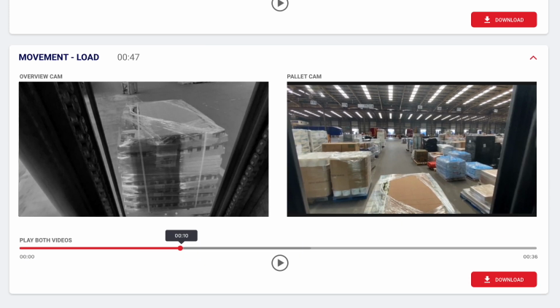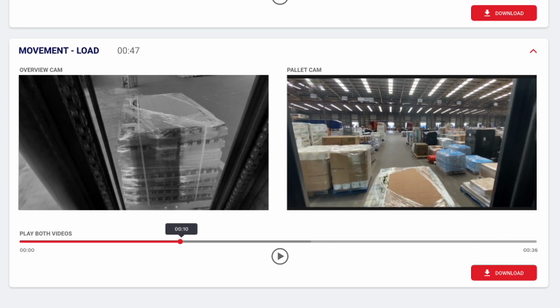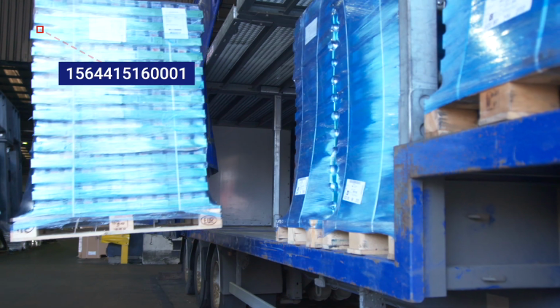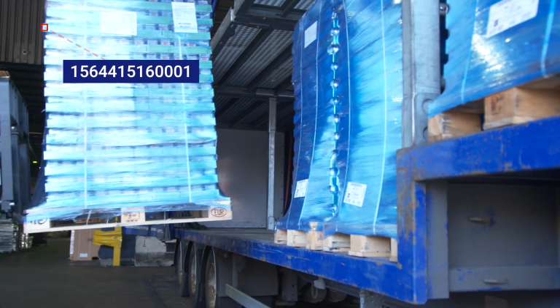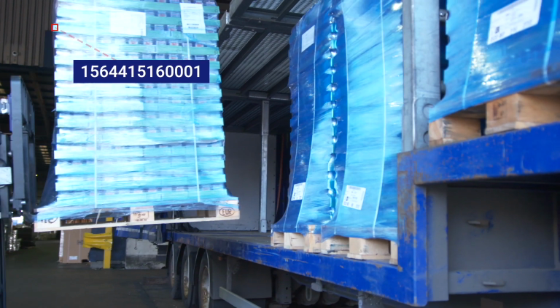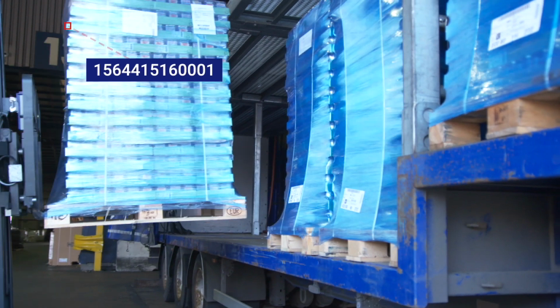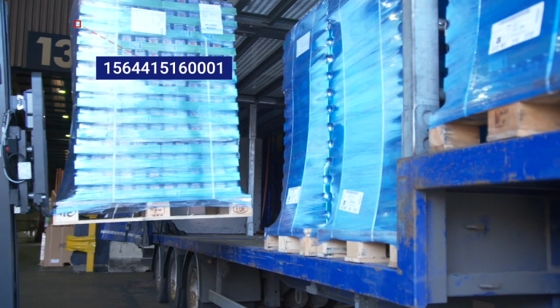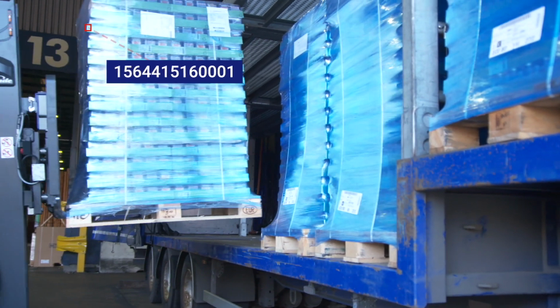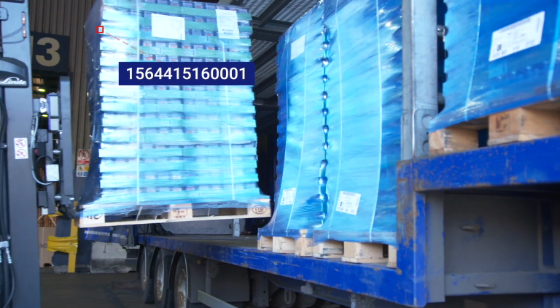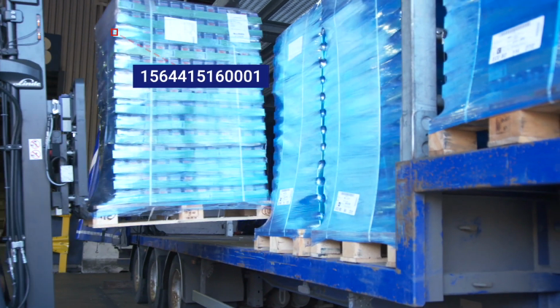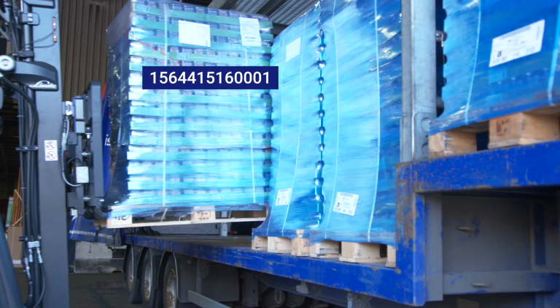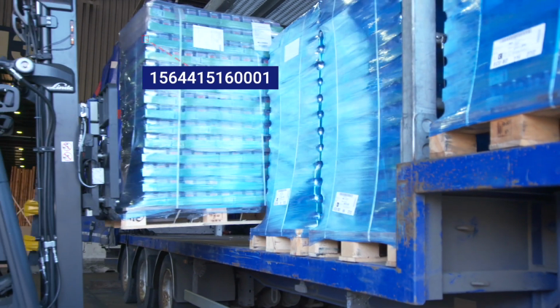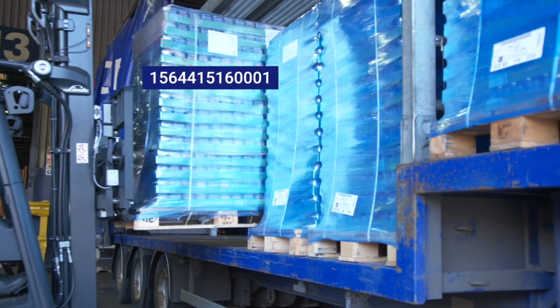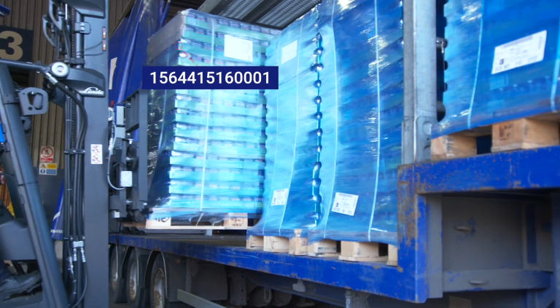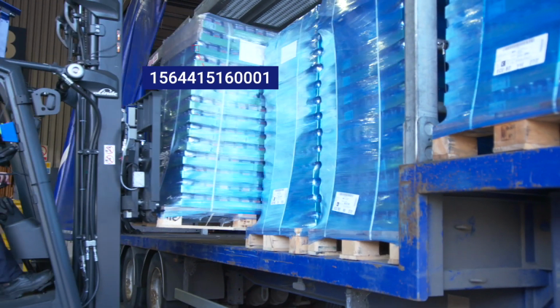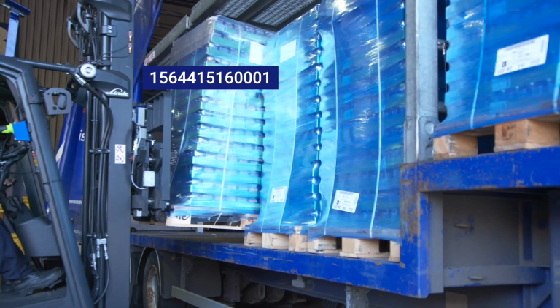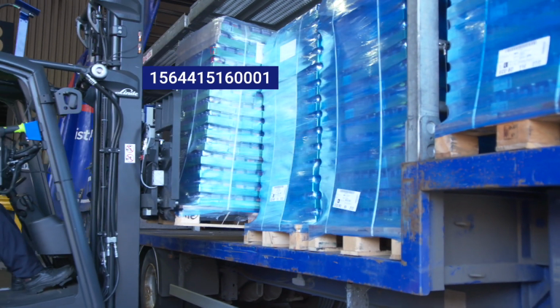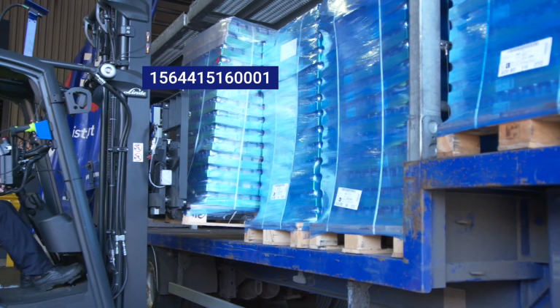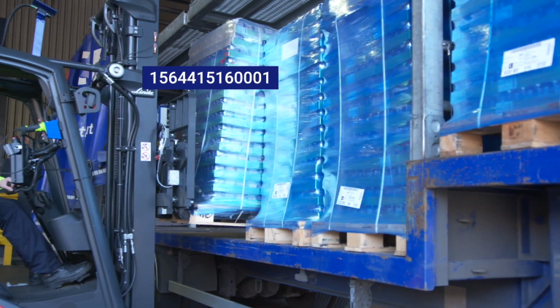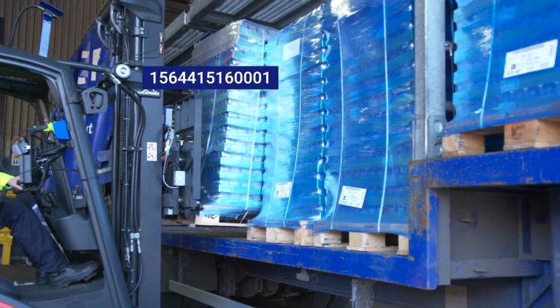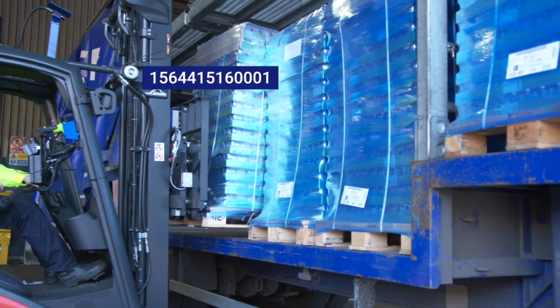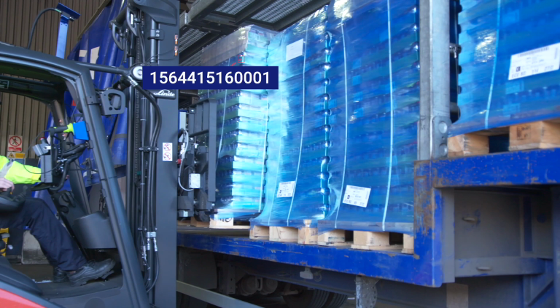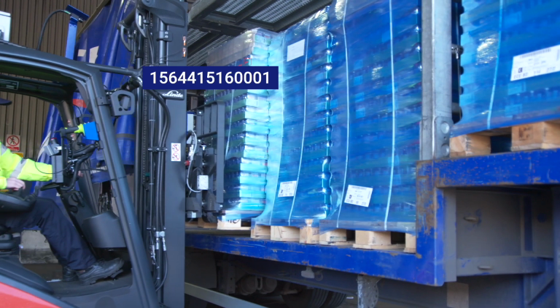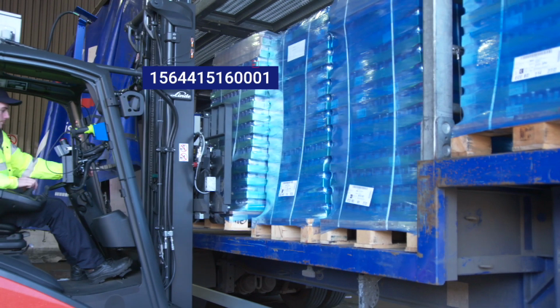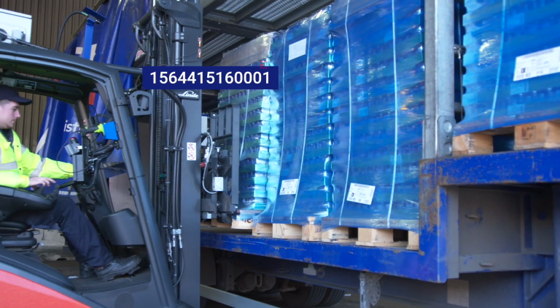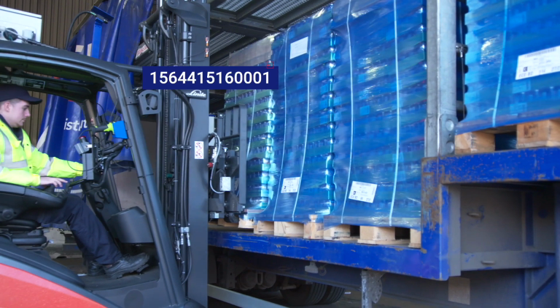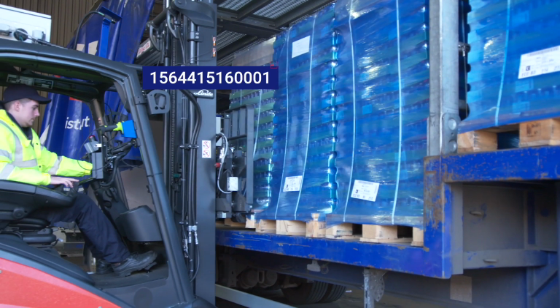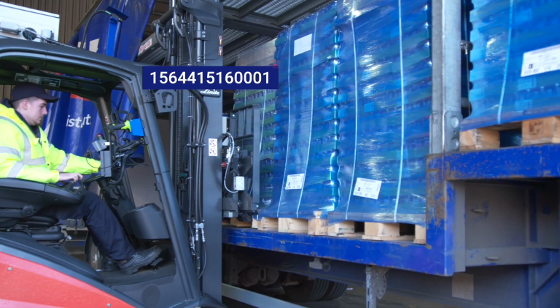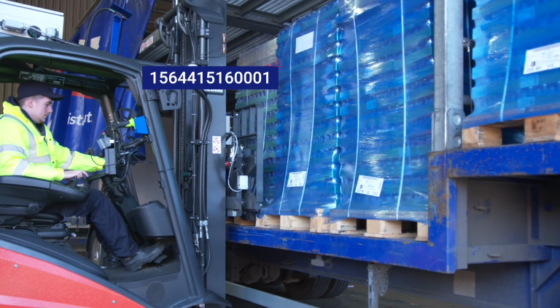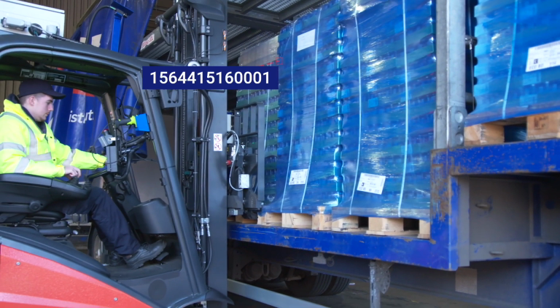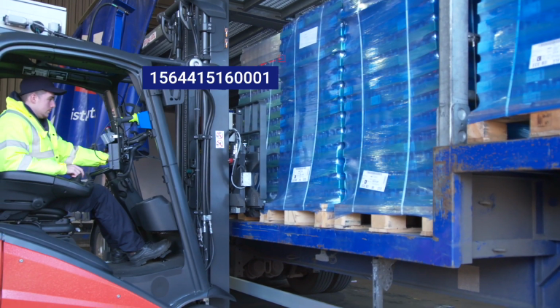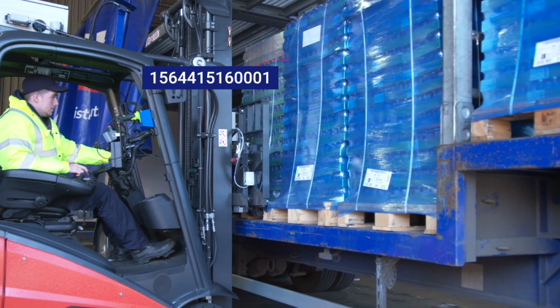The process is repeated for outbound freight, ensuring all trailers are loaded safely and to capacity.